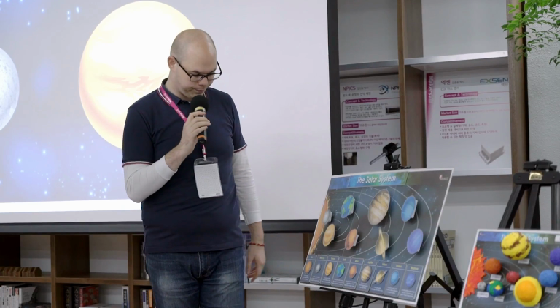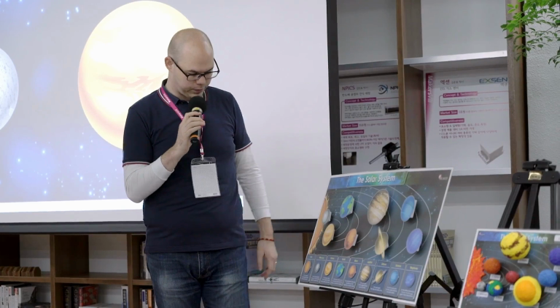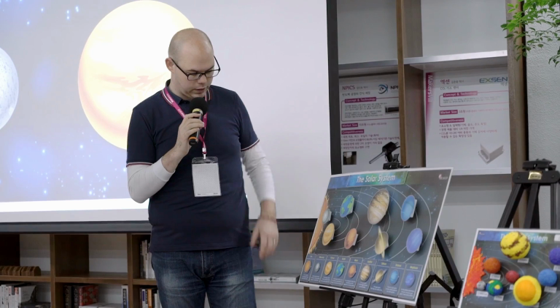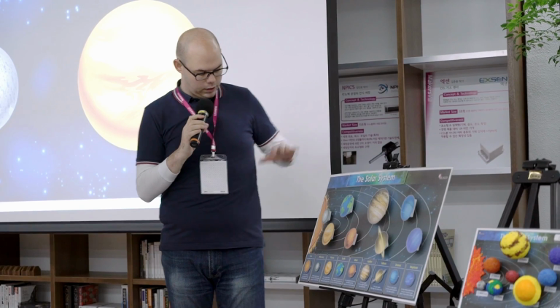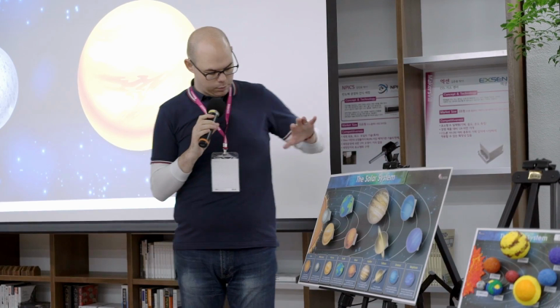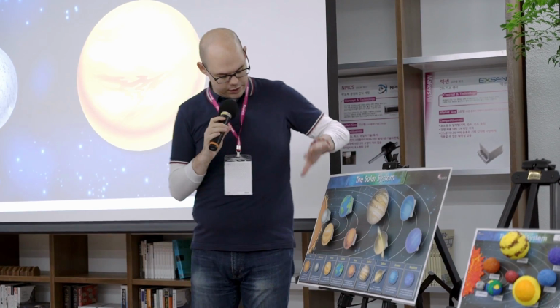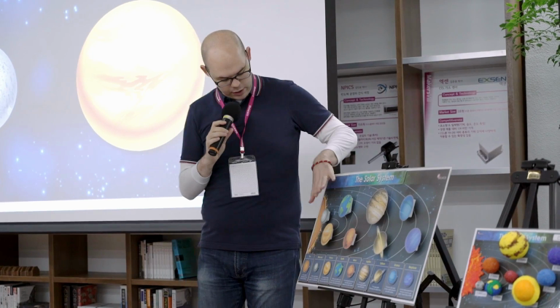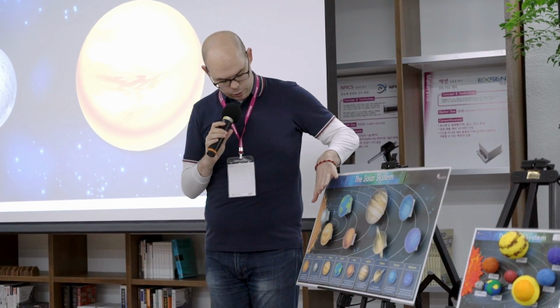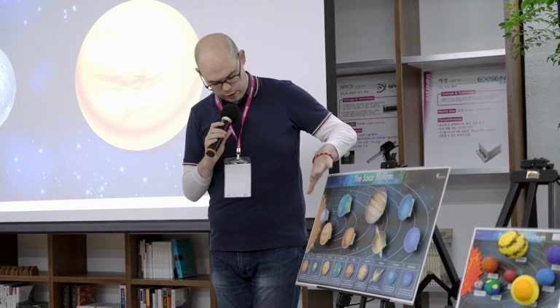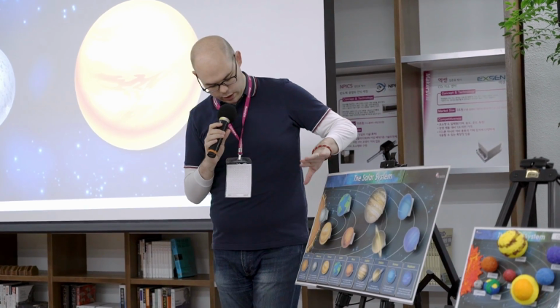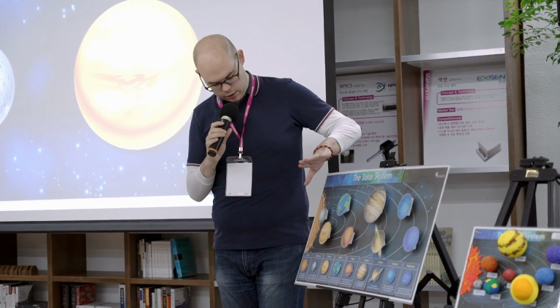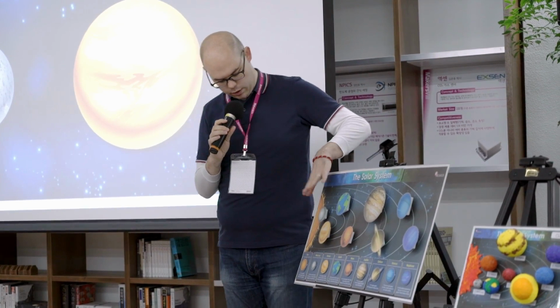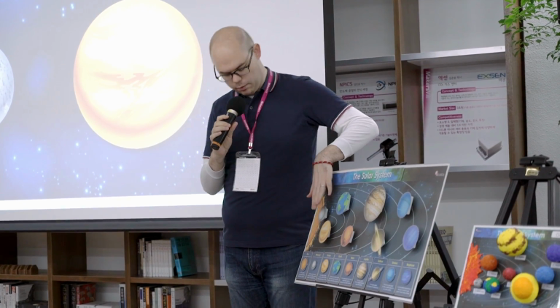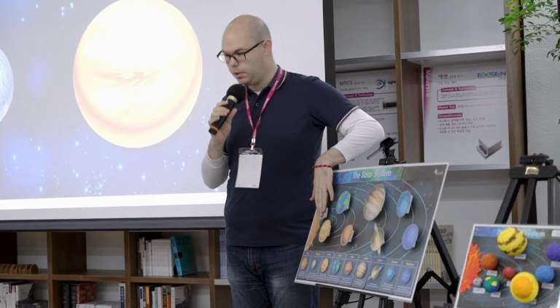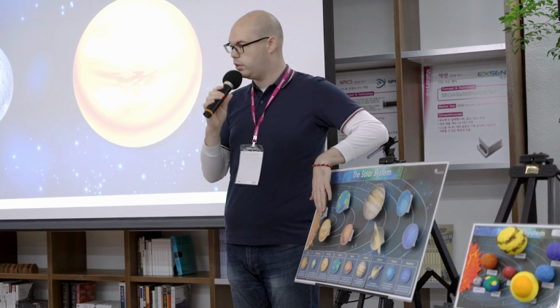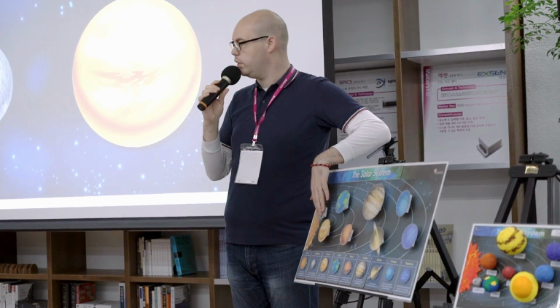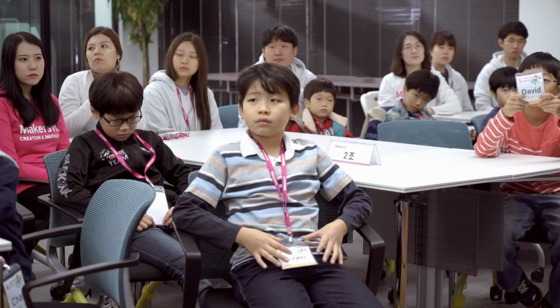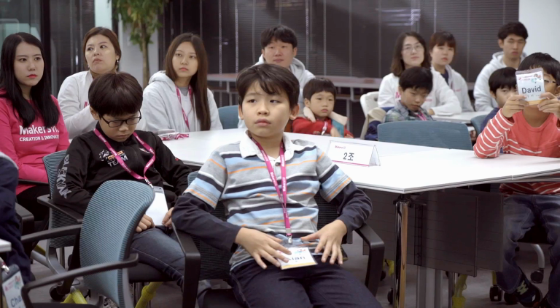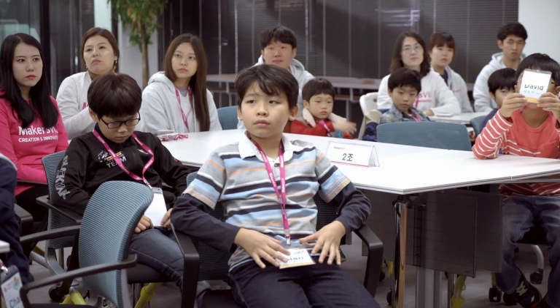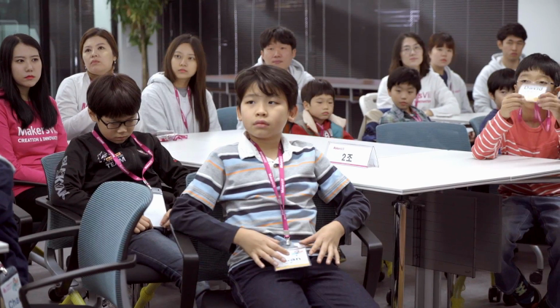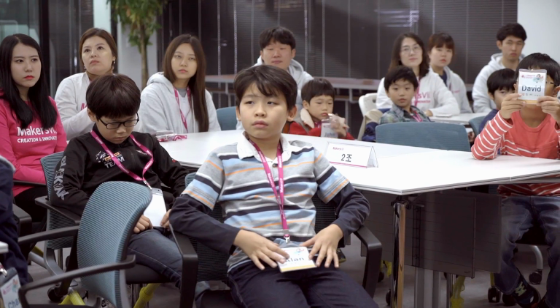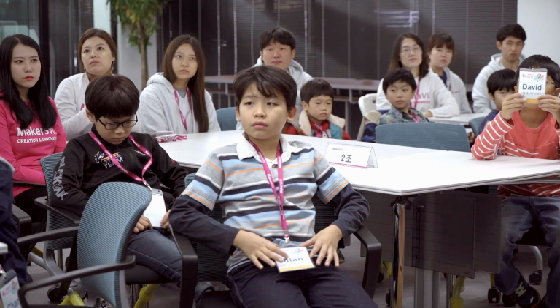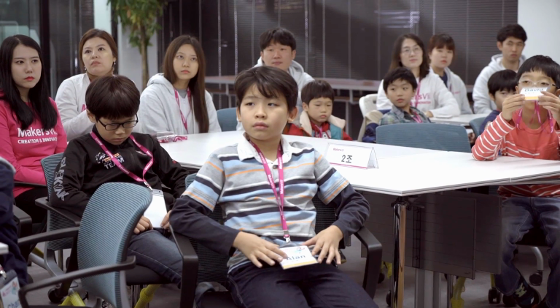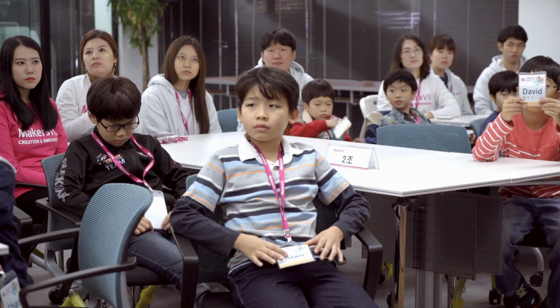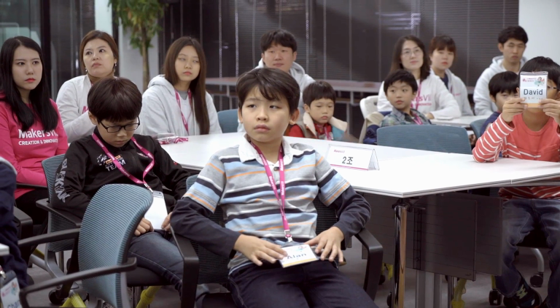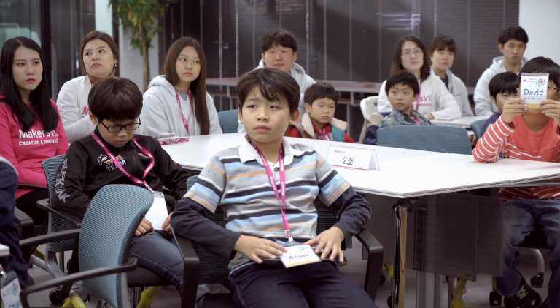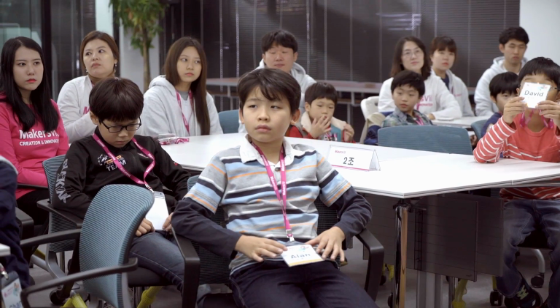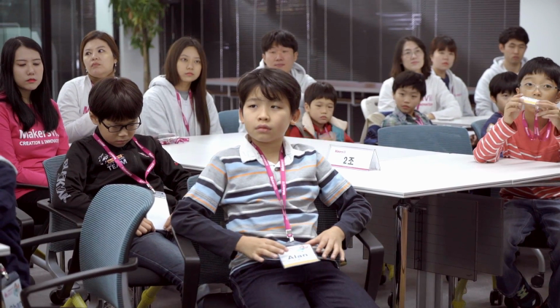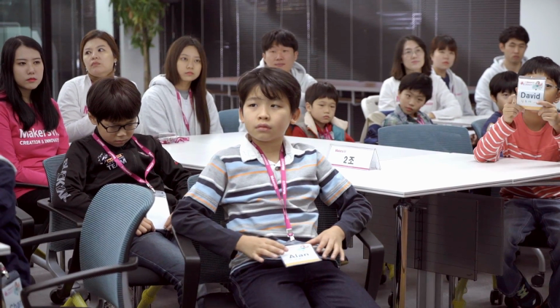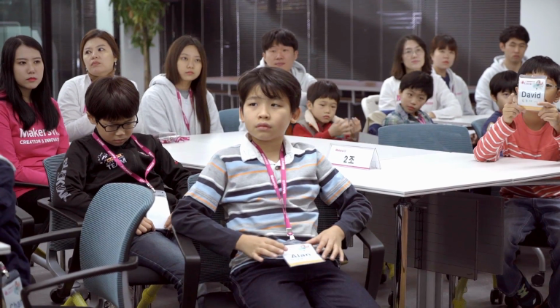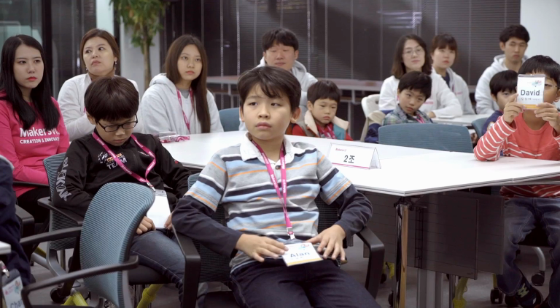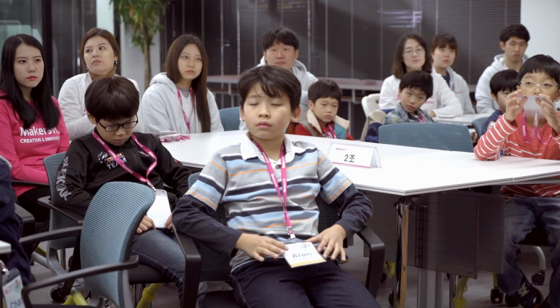The next one is Mercury. So what does Mercury look like?